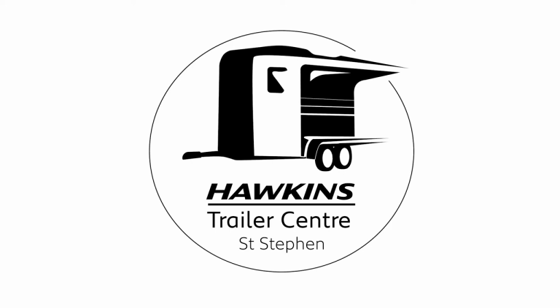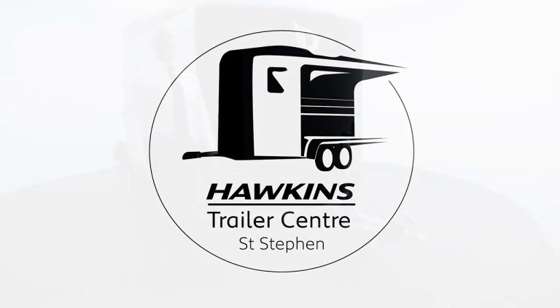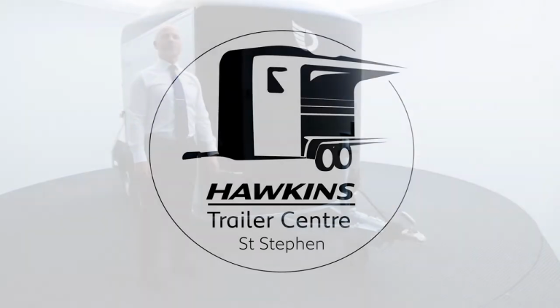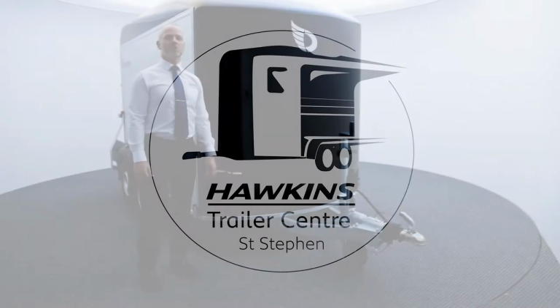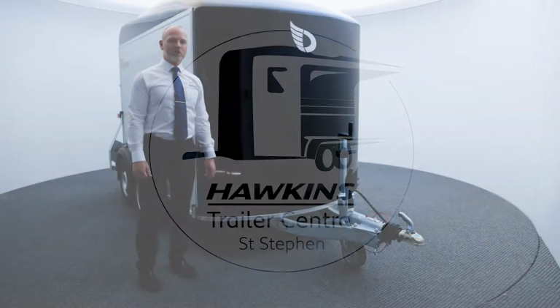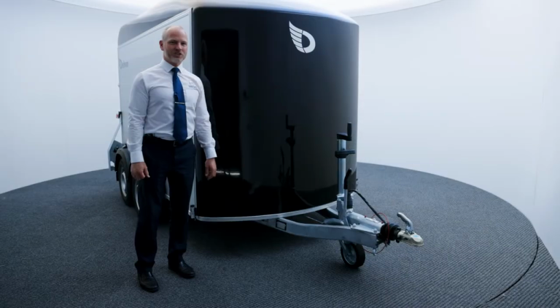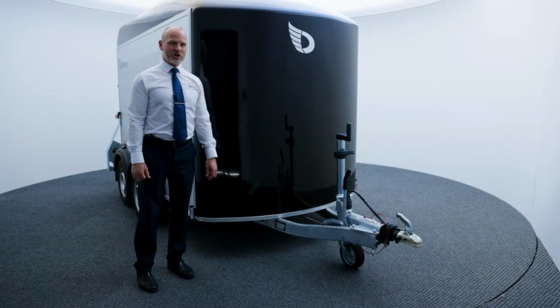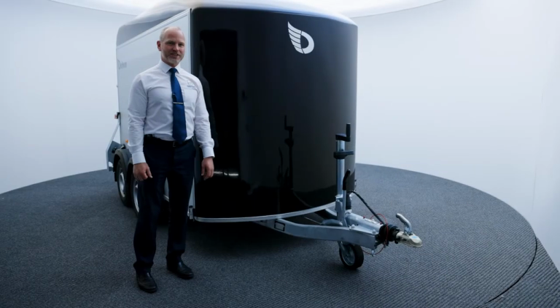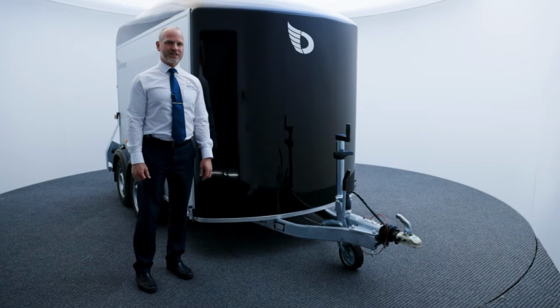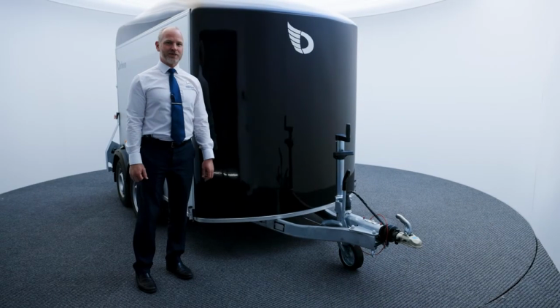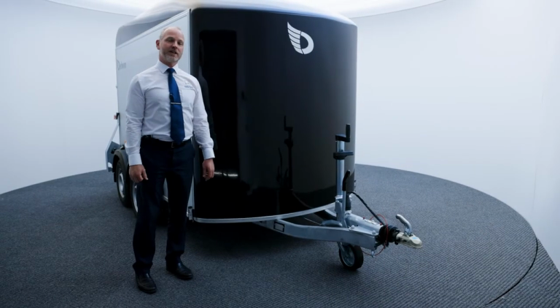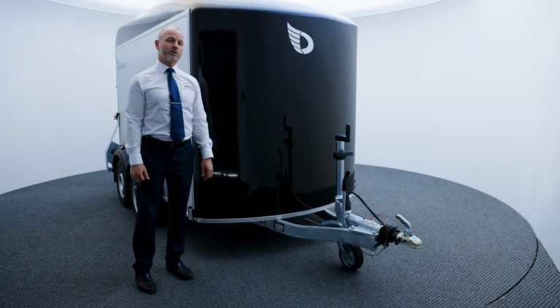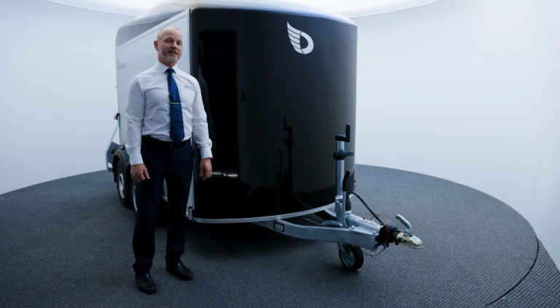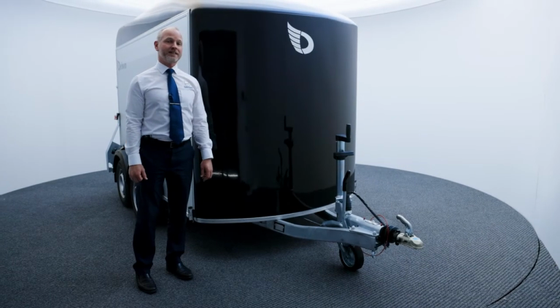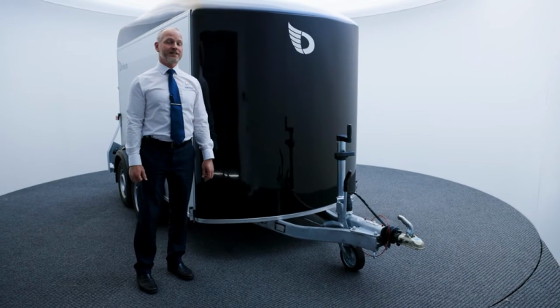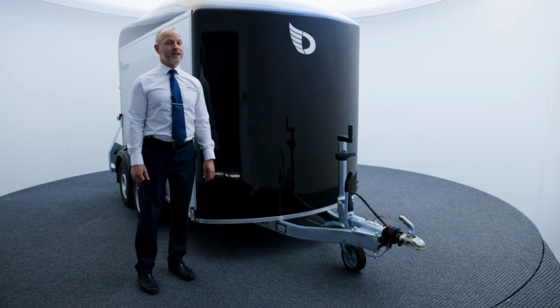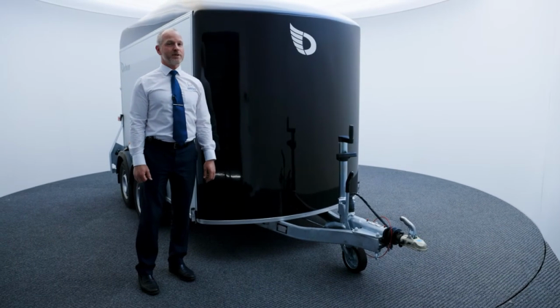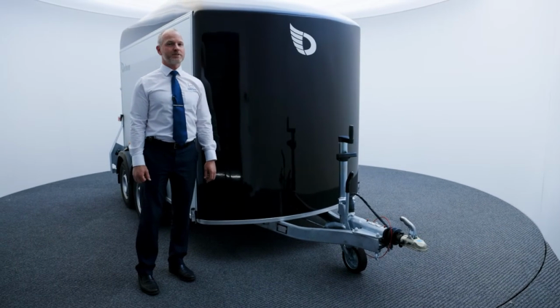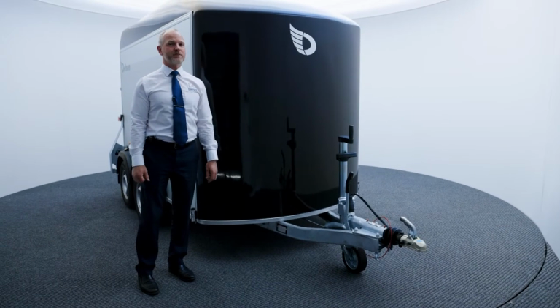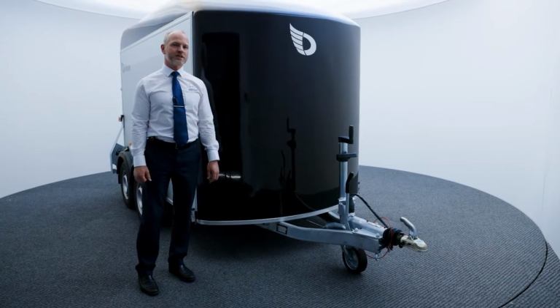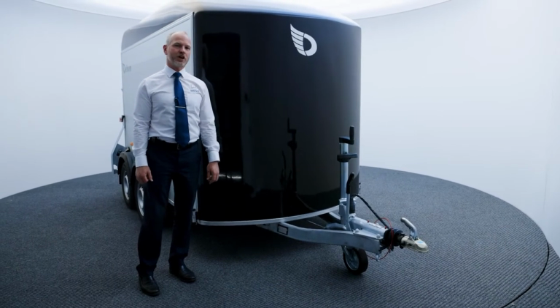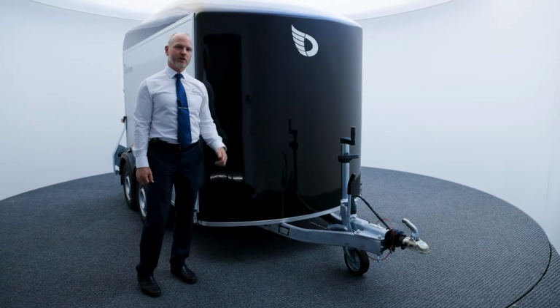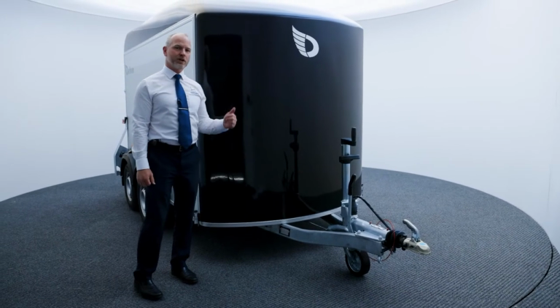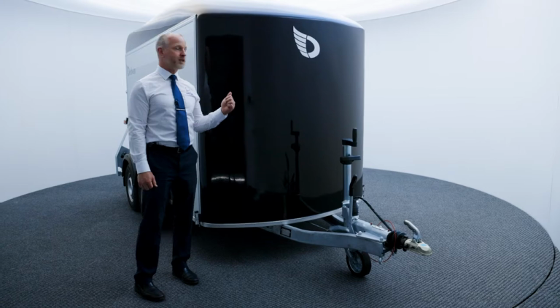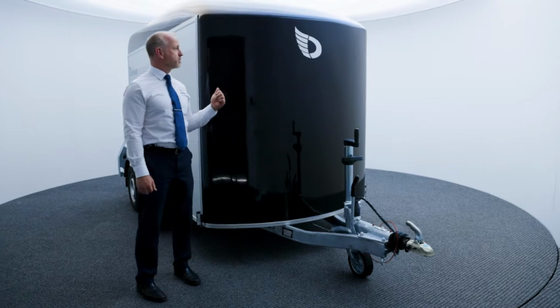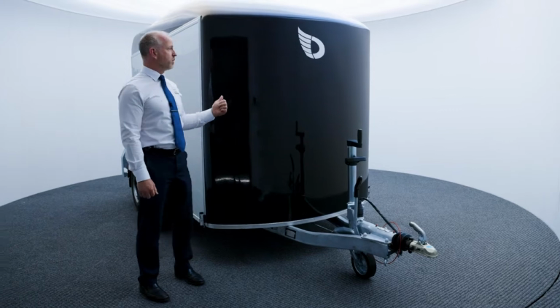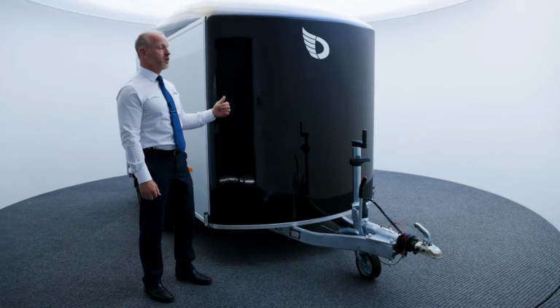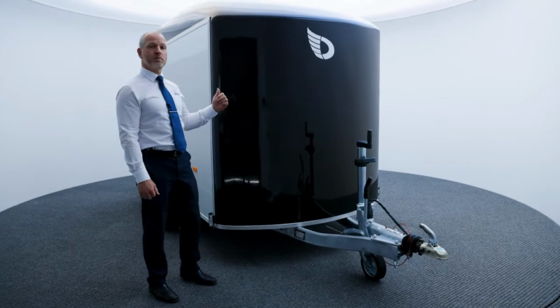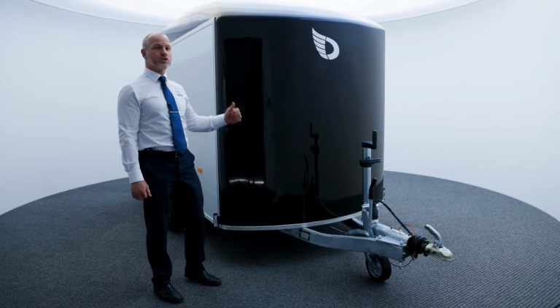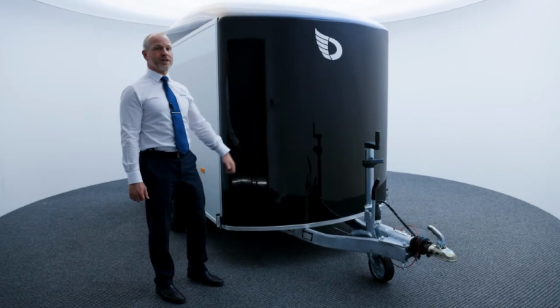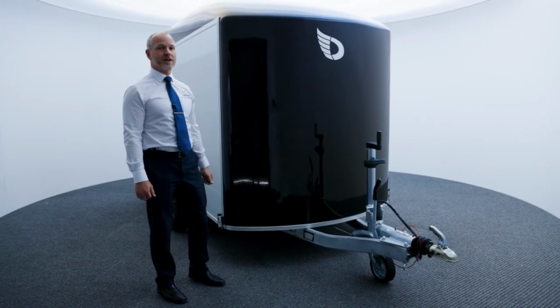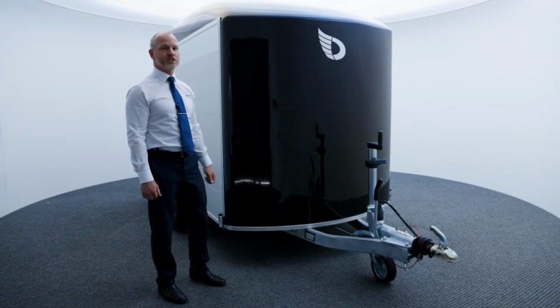Welcome to Hawkins Trailer Centre. My name is Bradley and today we're going to spend a bit of time looking around the Debonne box trailer range.